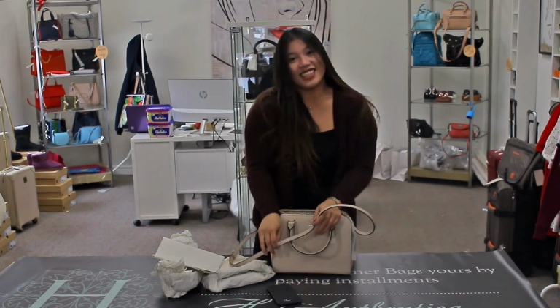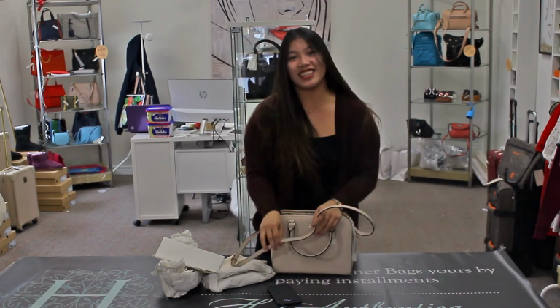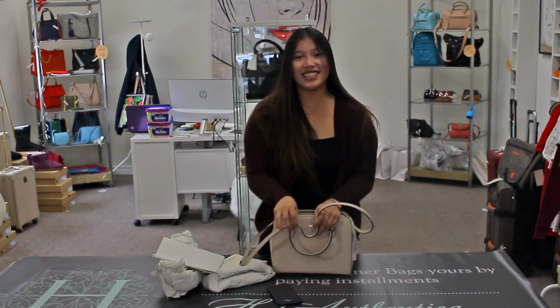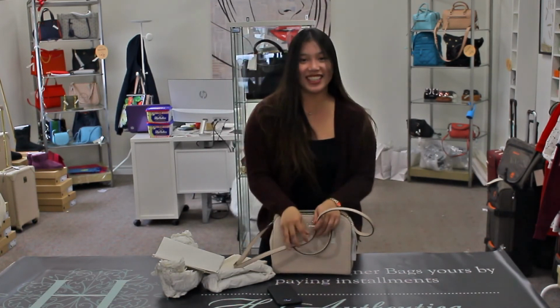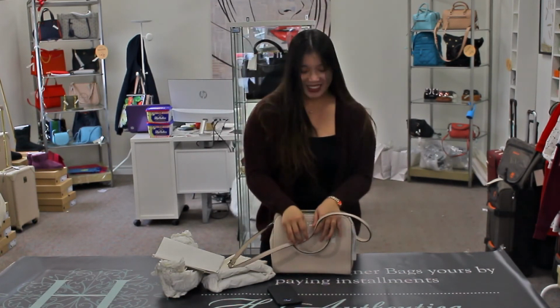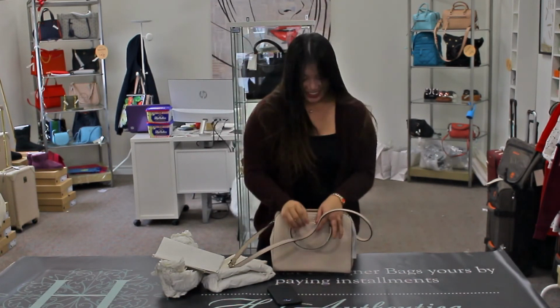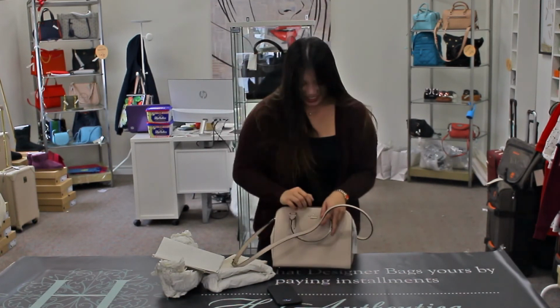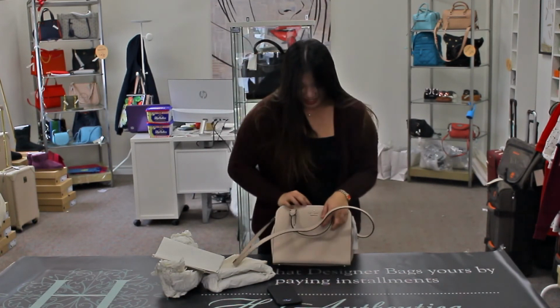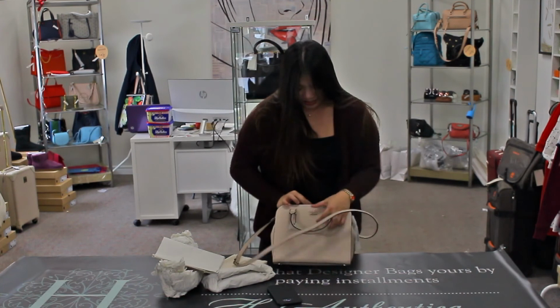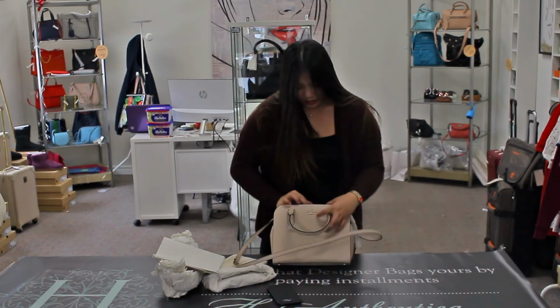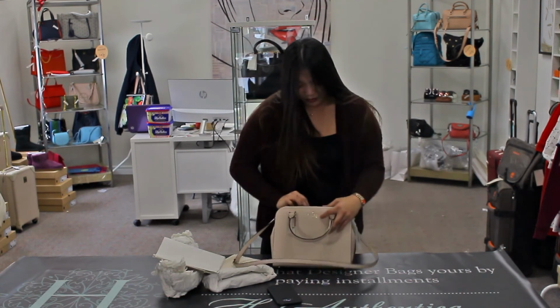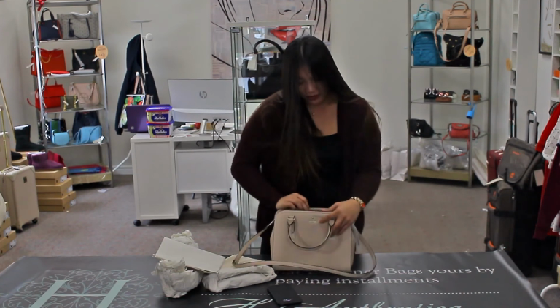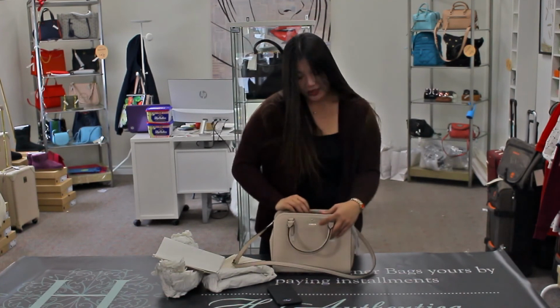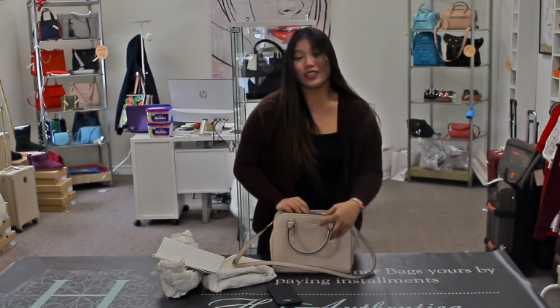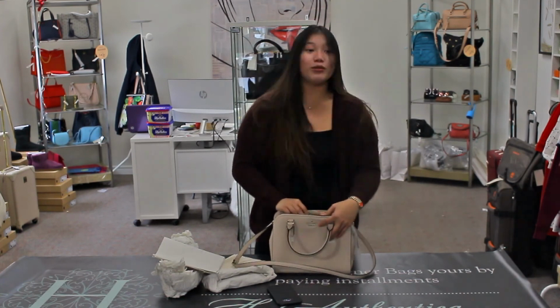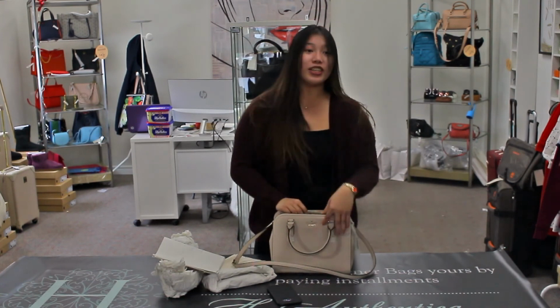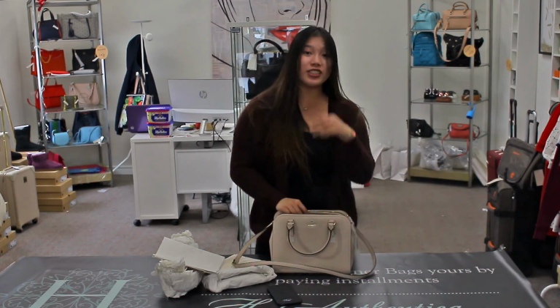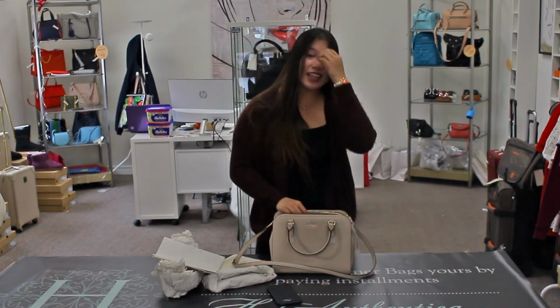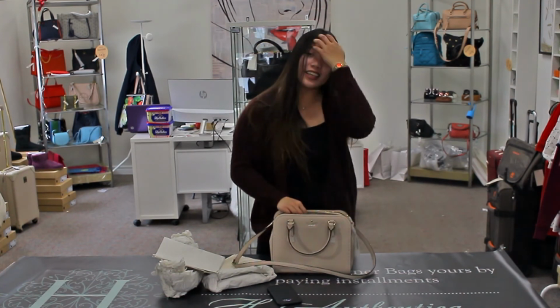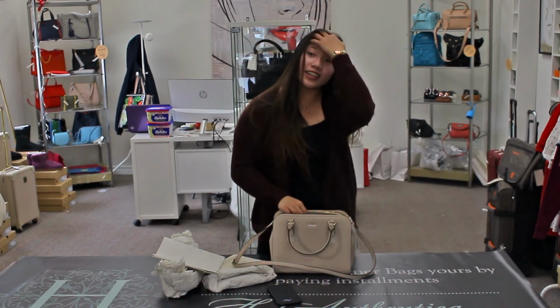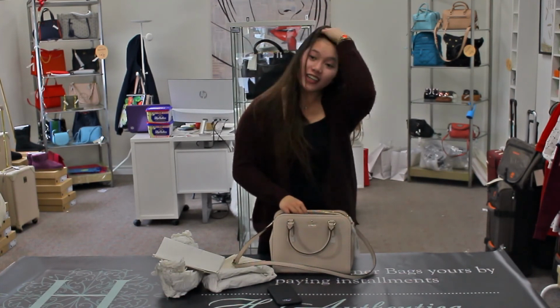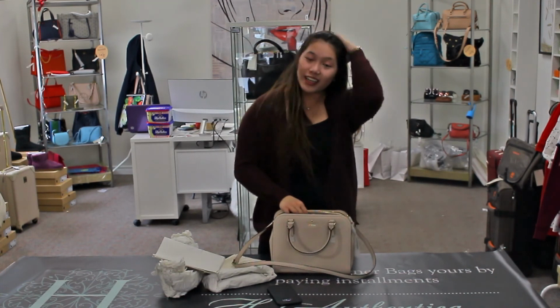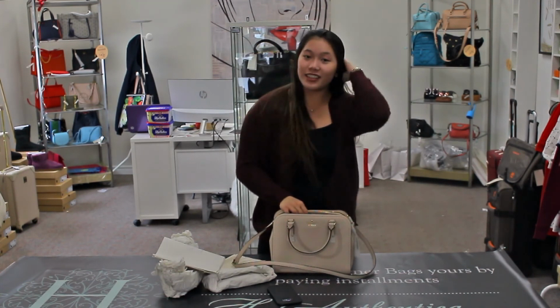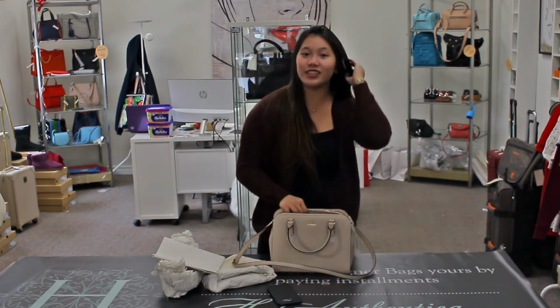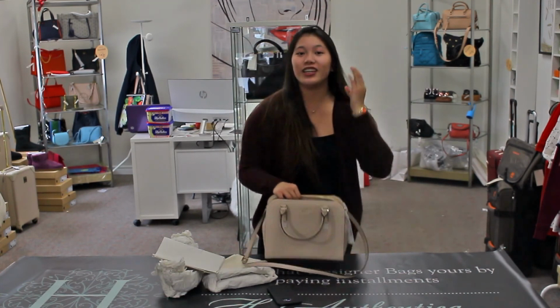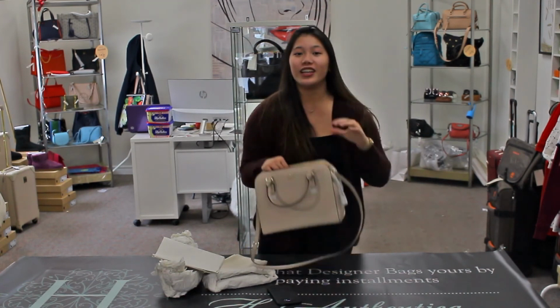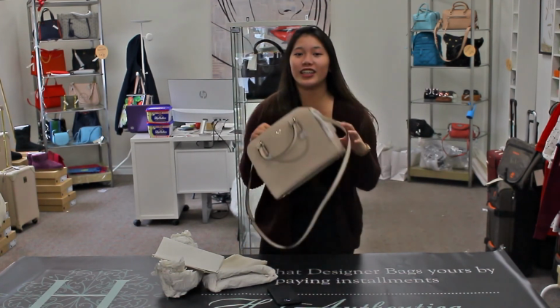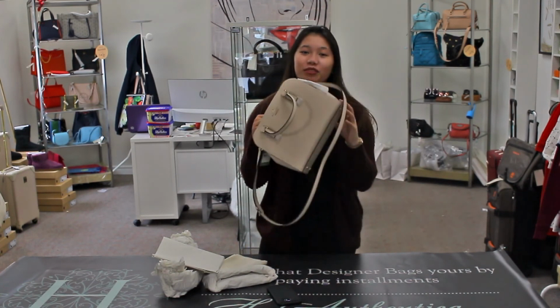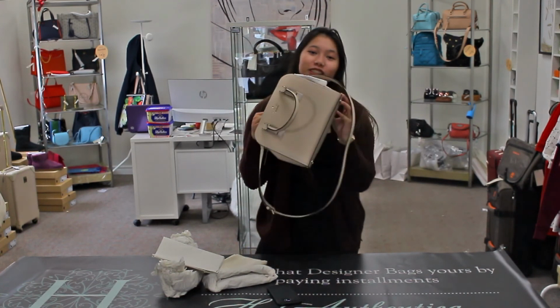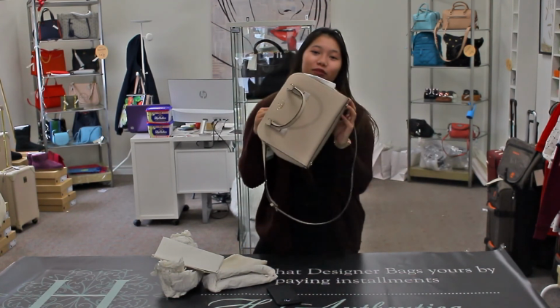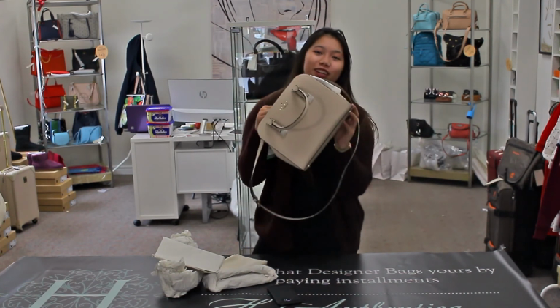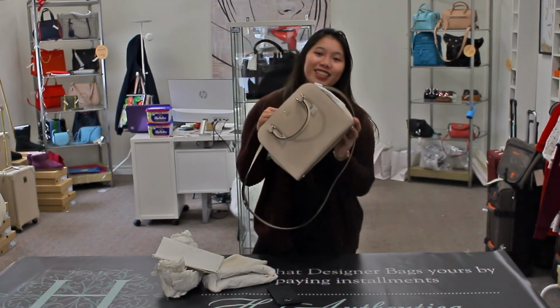That's it. Go to H. Authentica and grab yourself one.